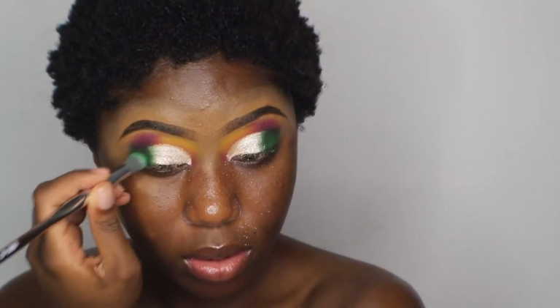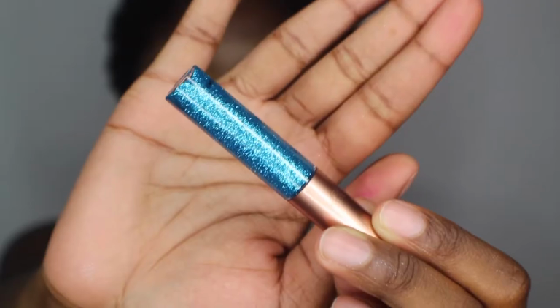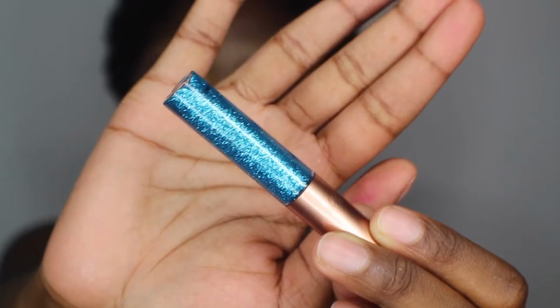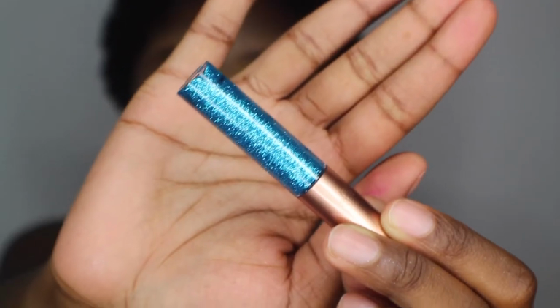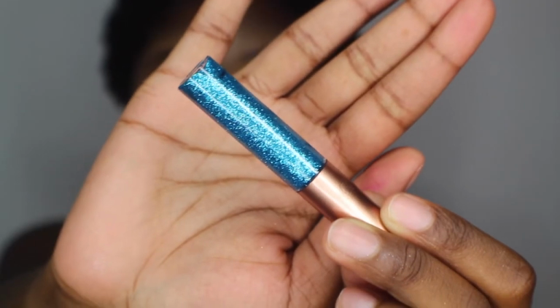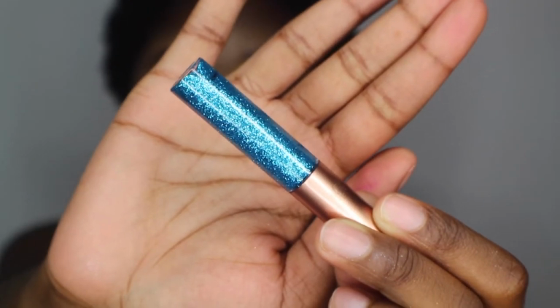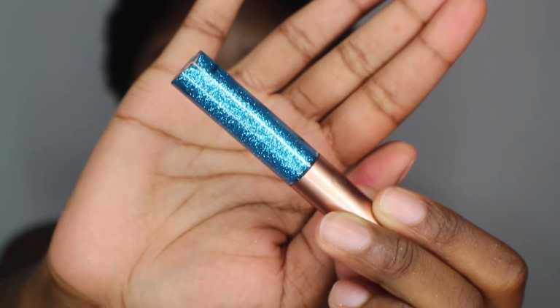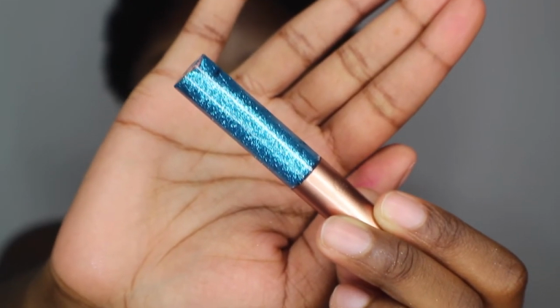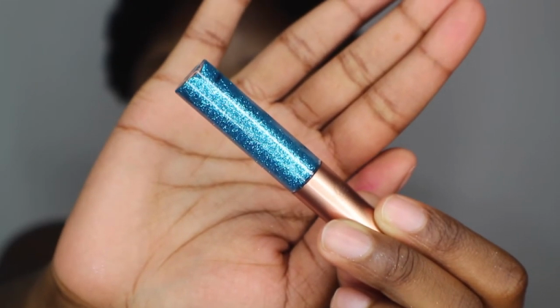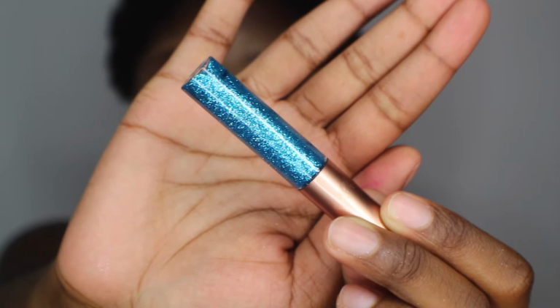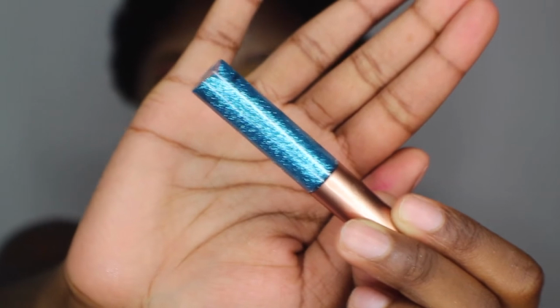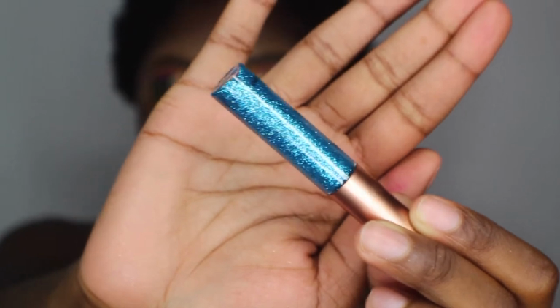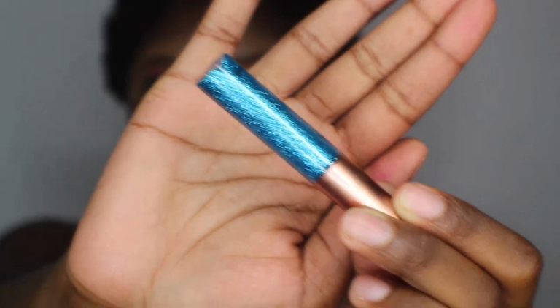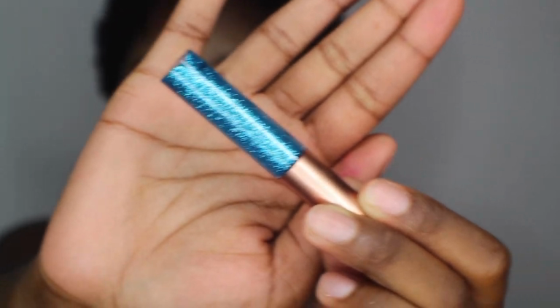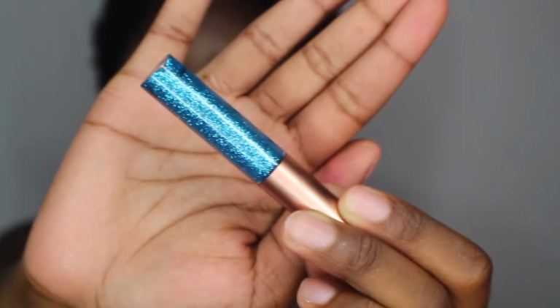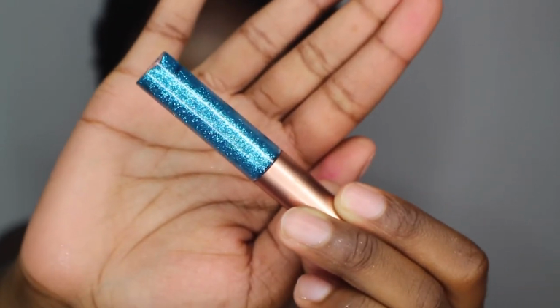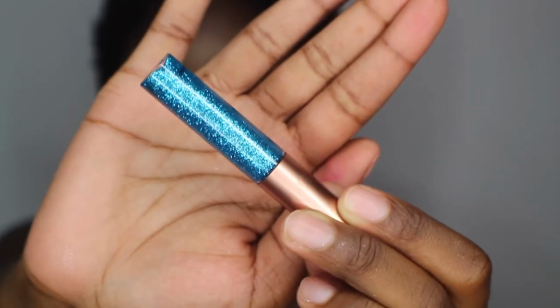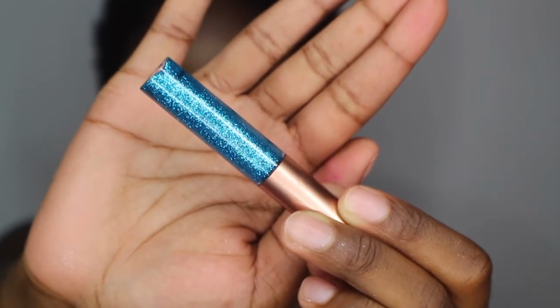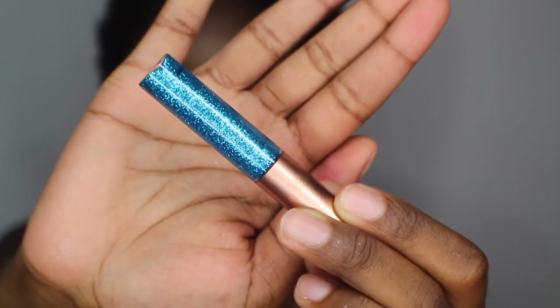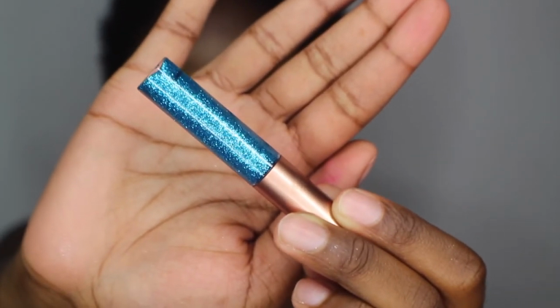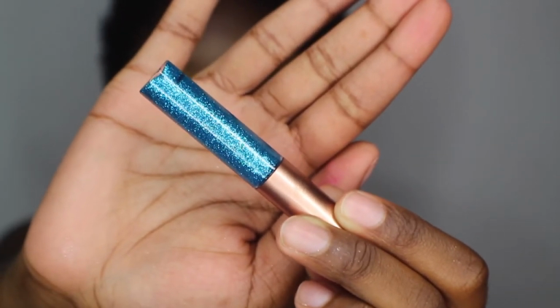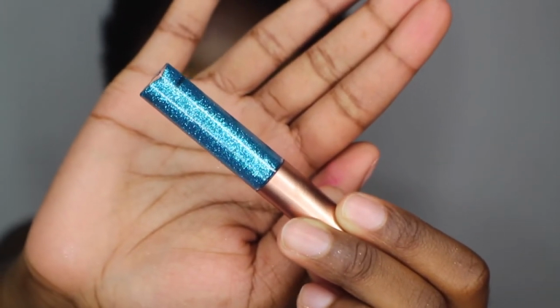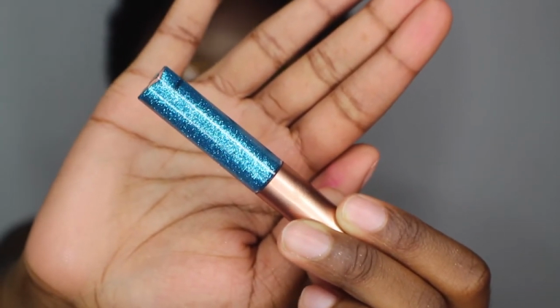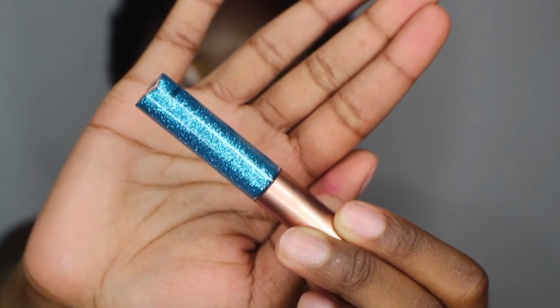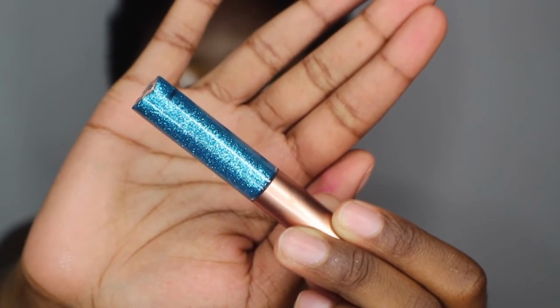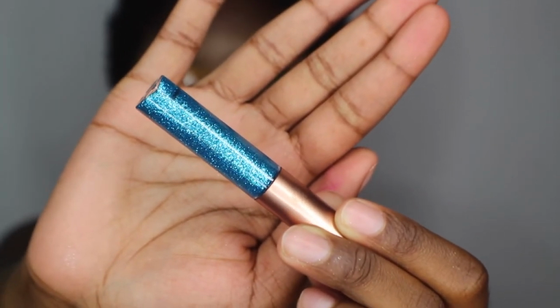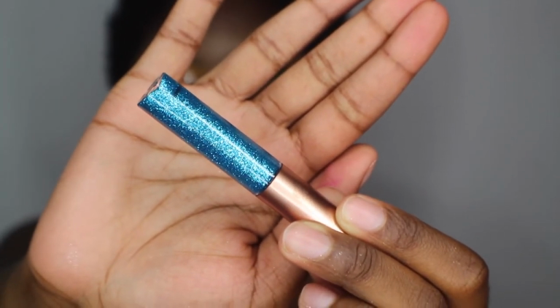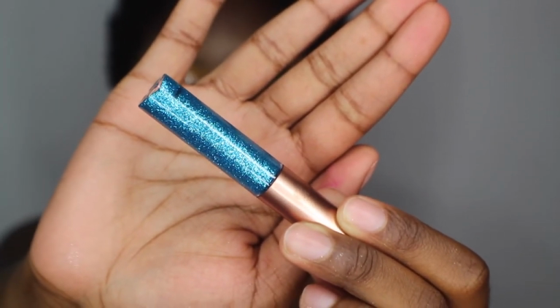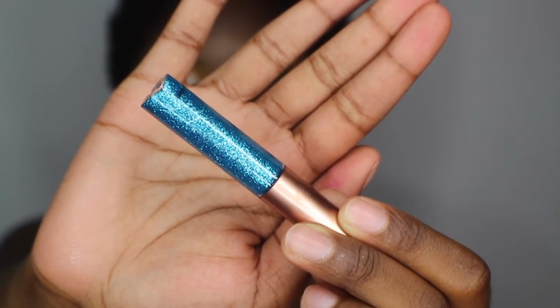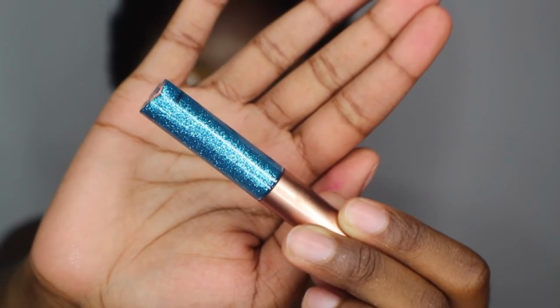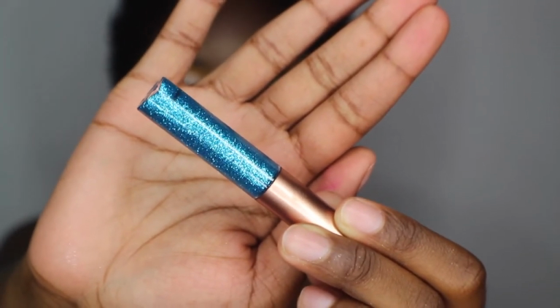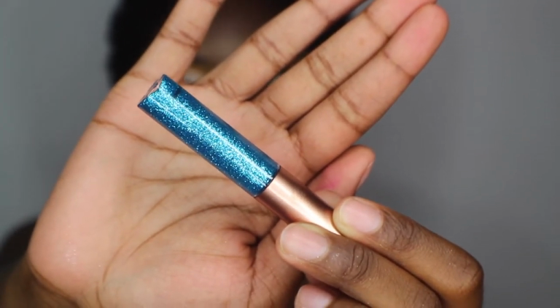I'm using this blue glitter liner. I'm going to apply that right around my crease.